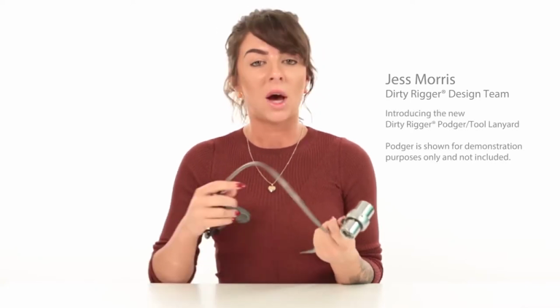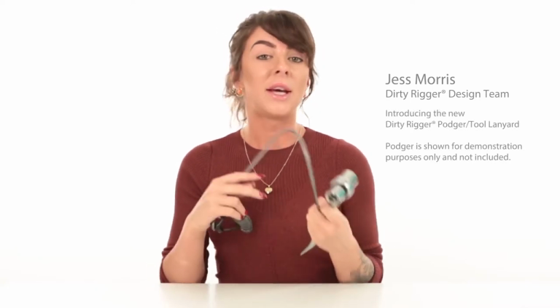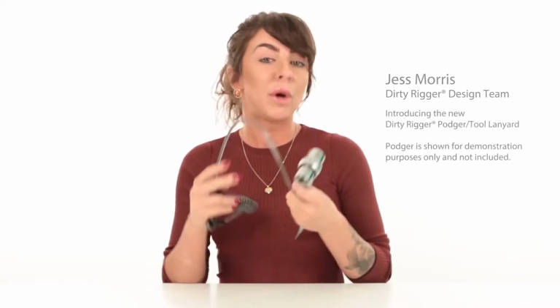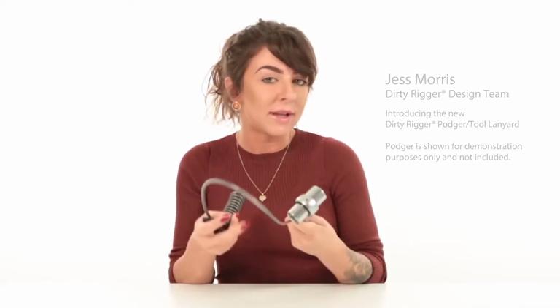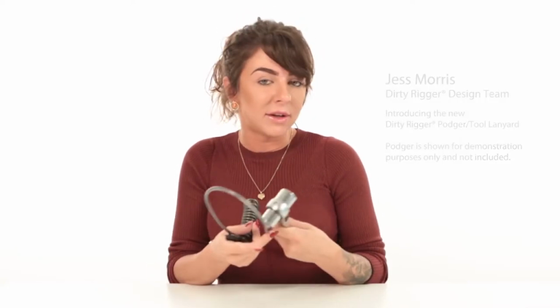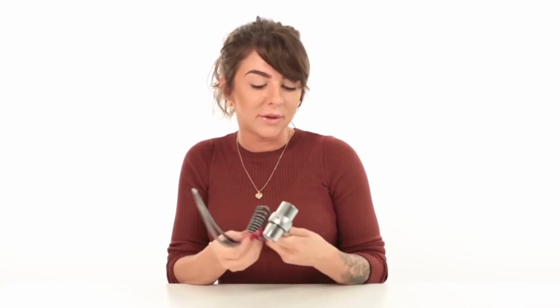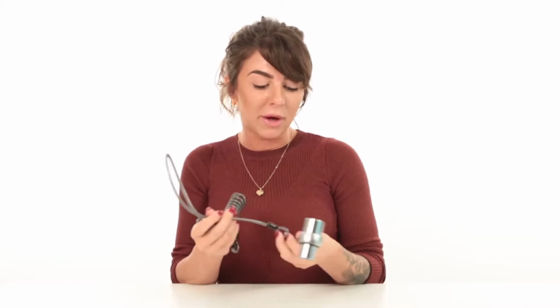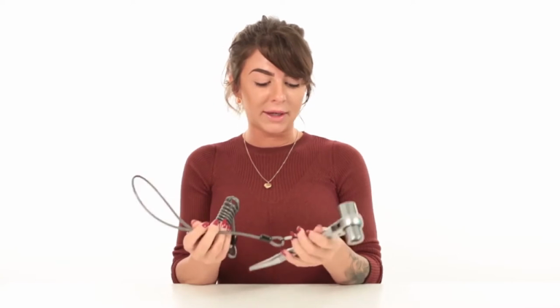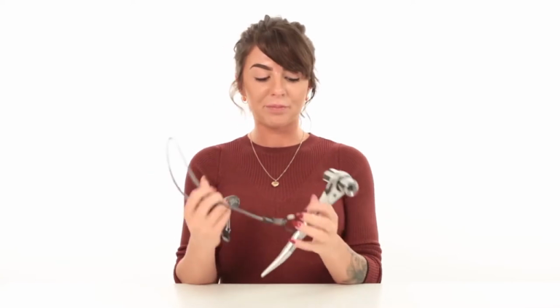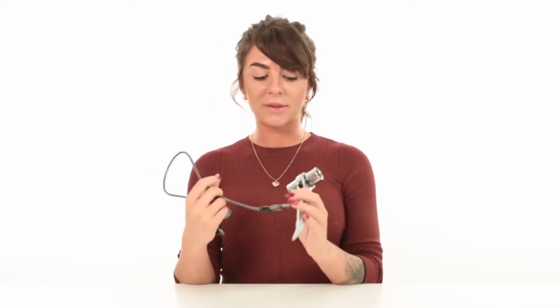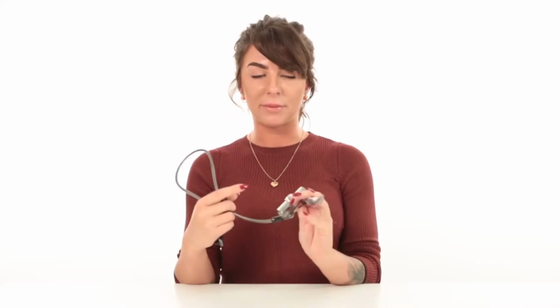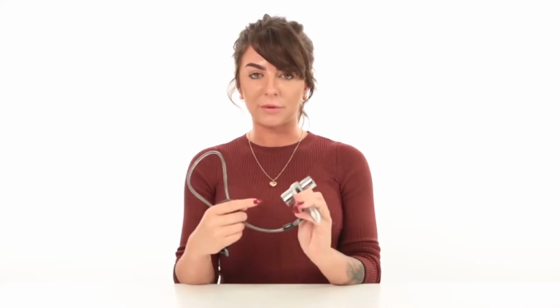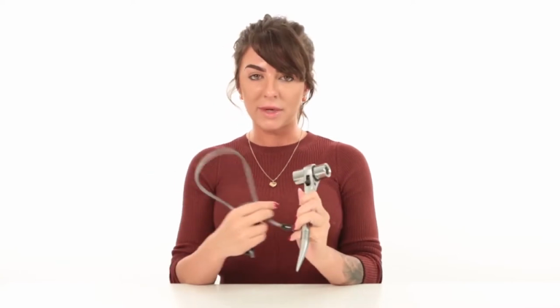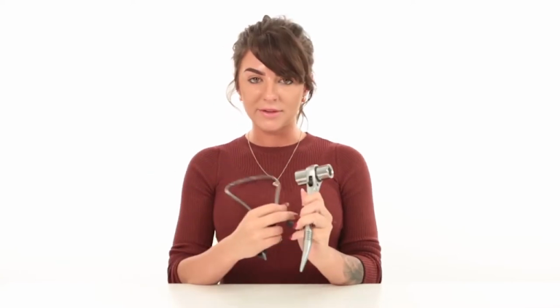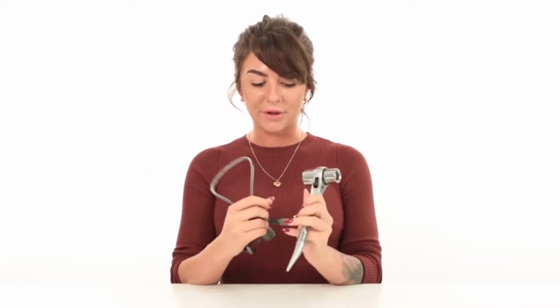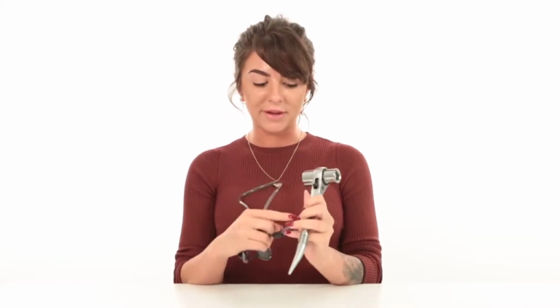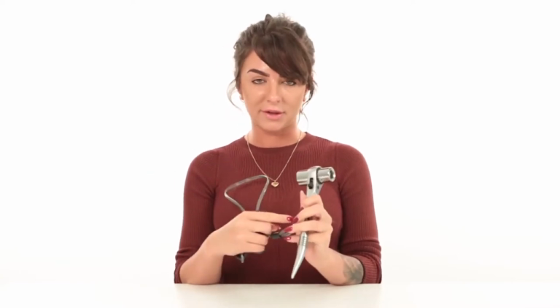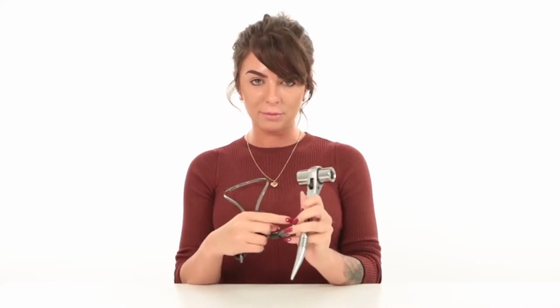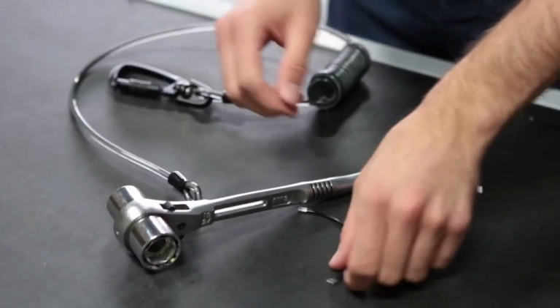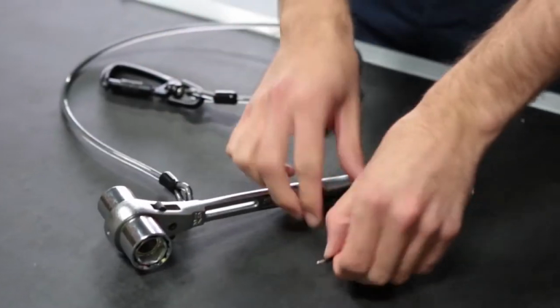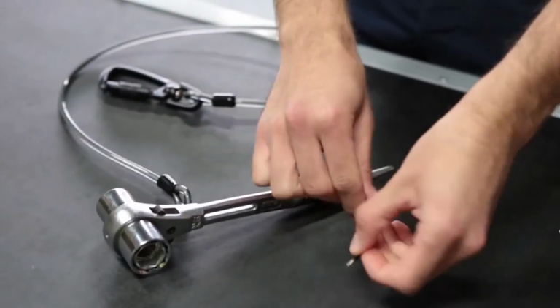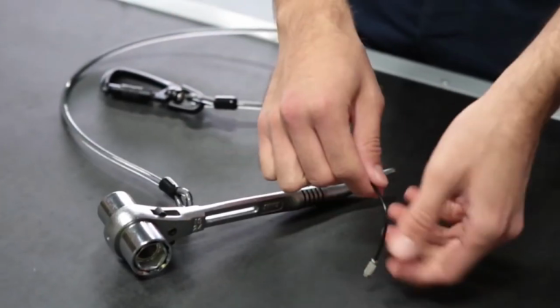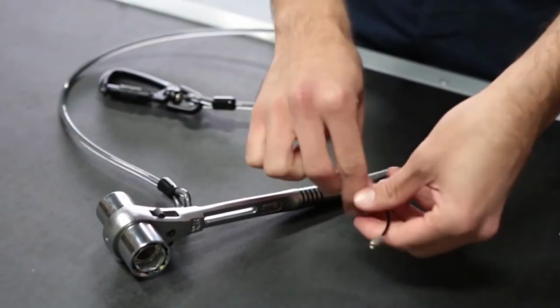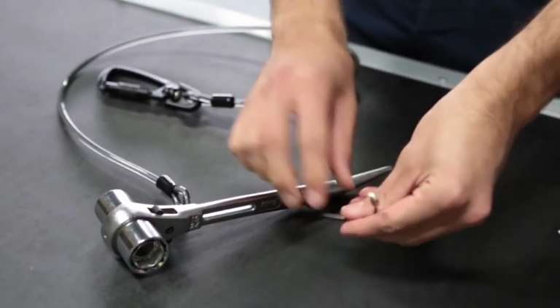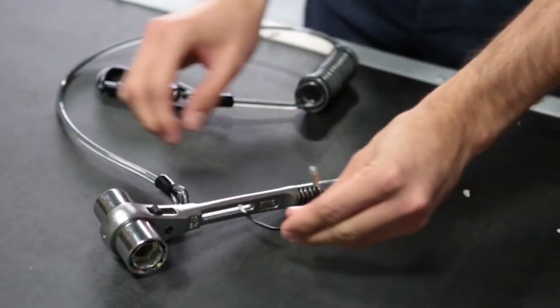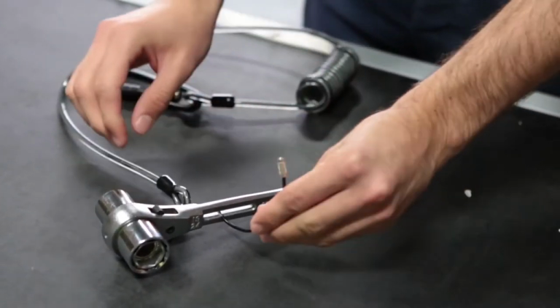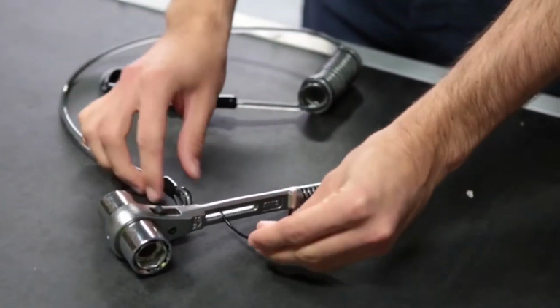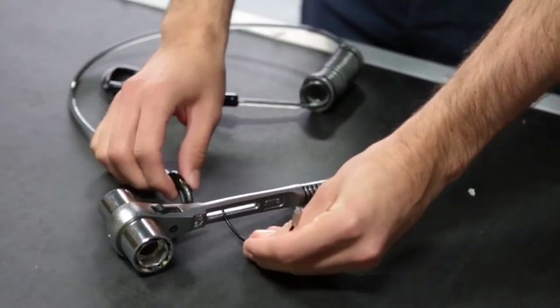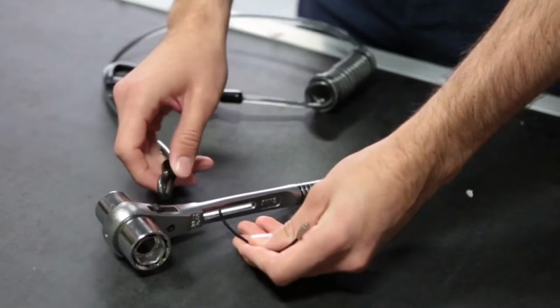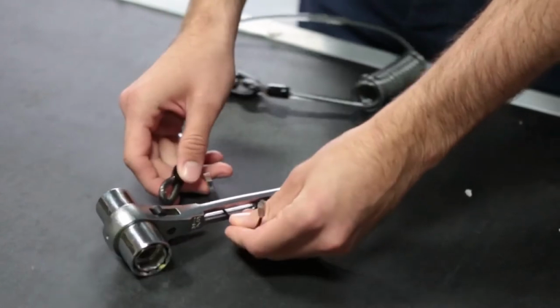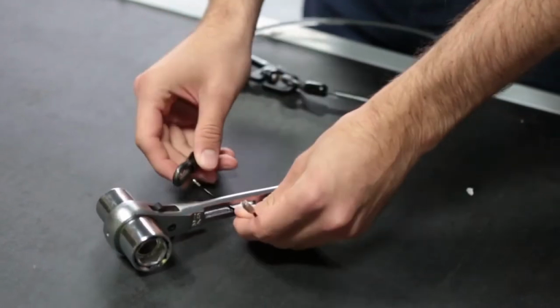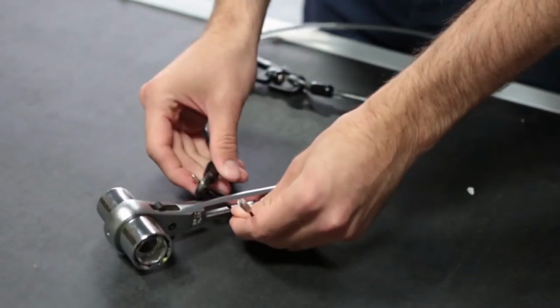Unlike most lanyards on the market, this comes with a mini screw button loop, and can simply and quickly be attached to your tool of choice.